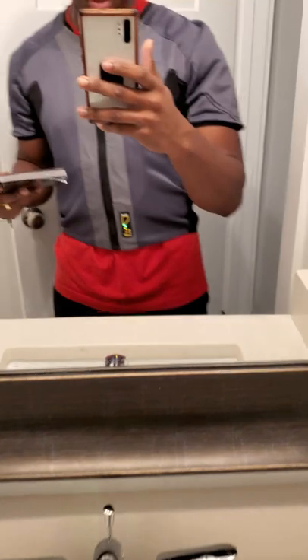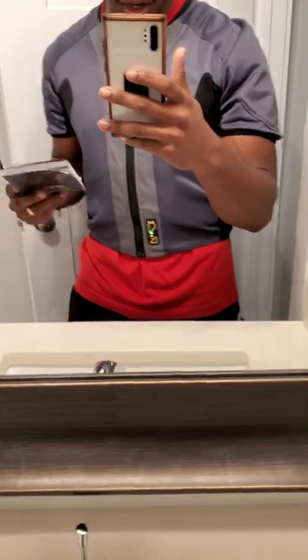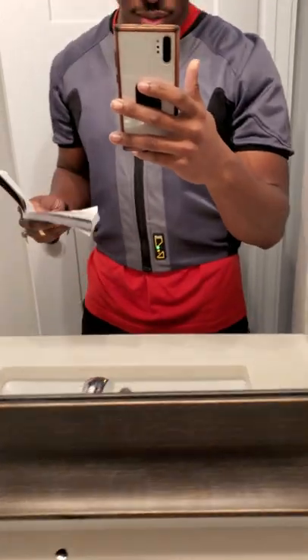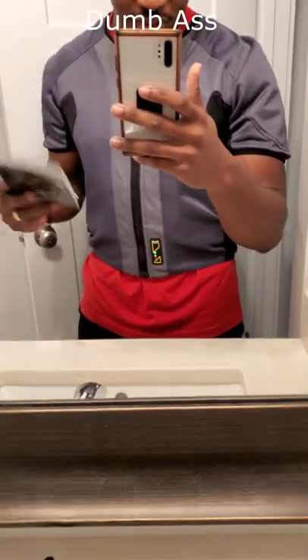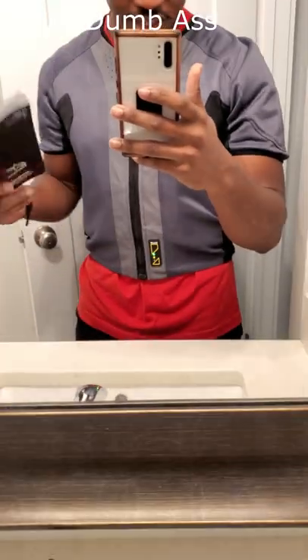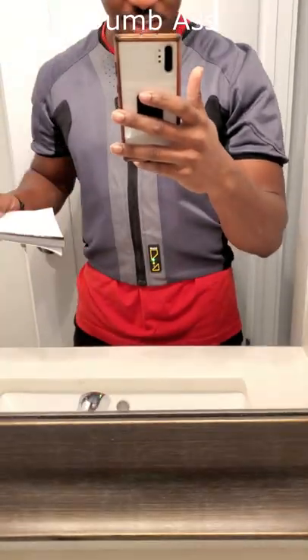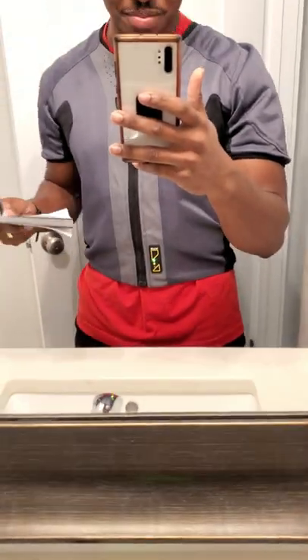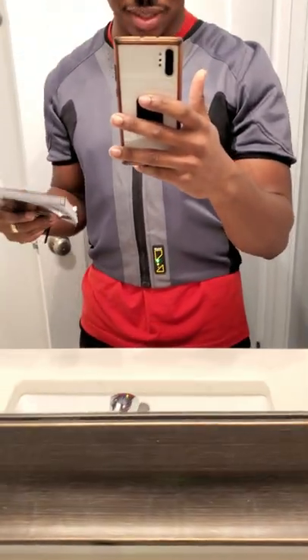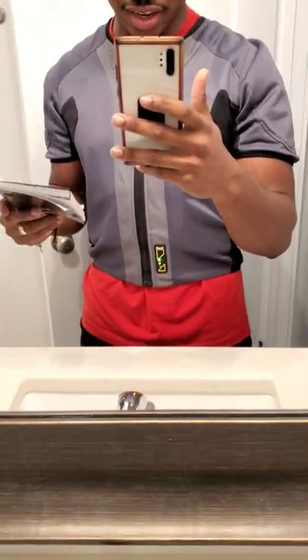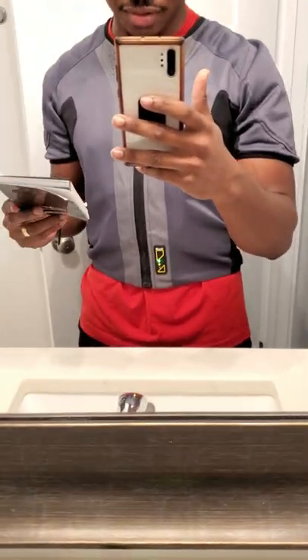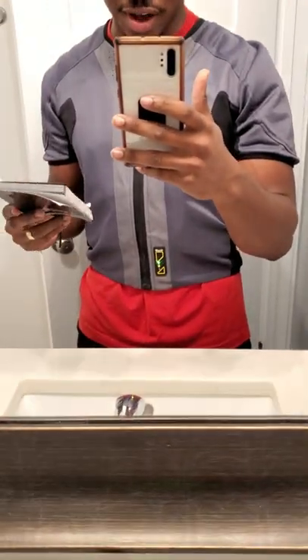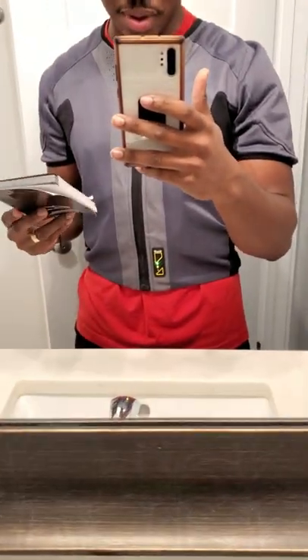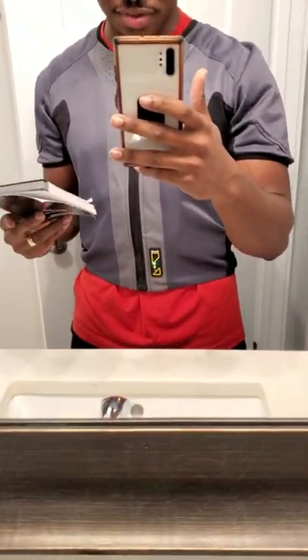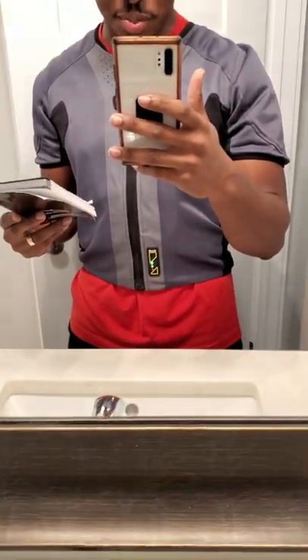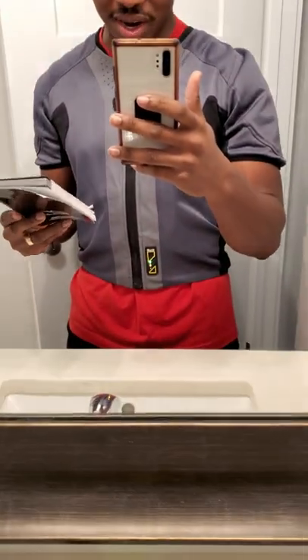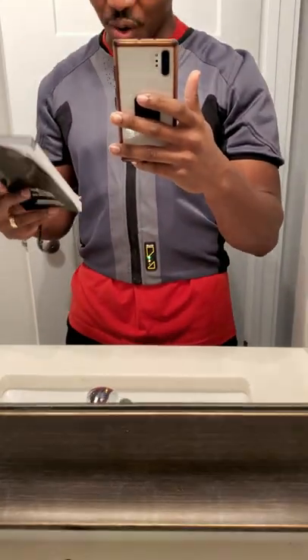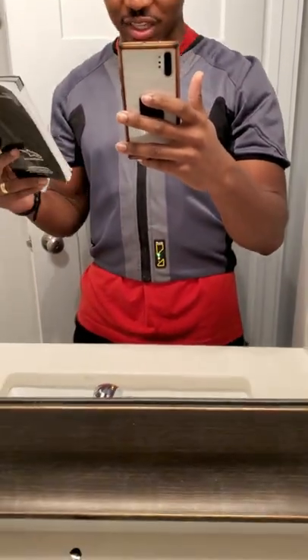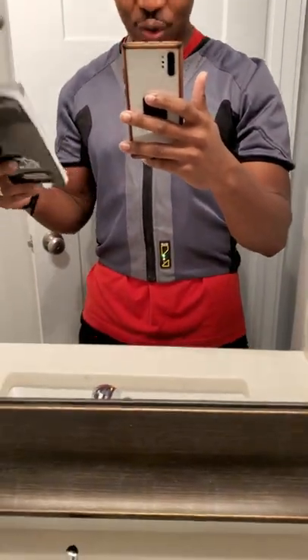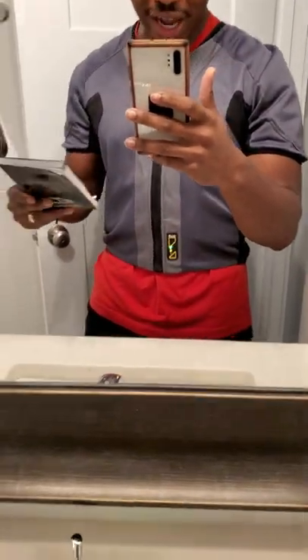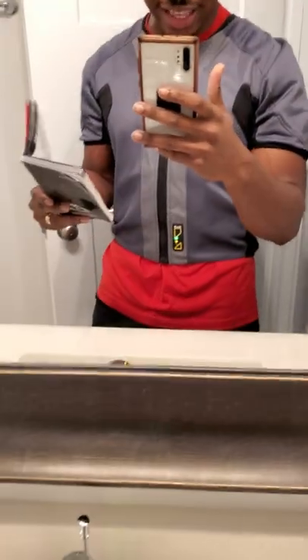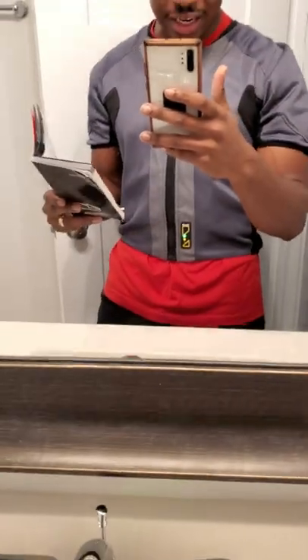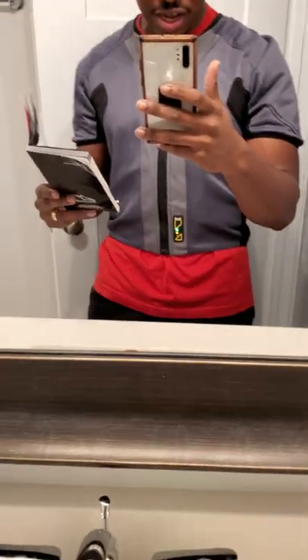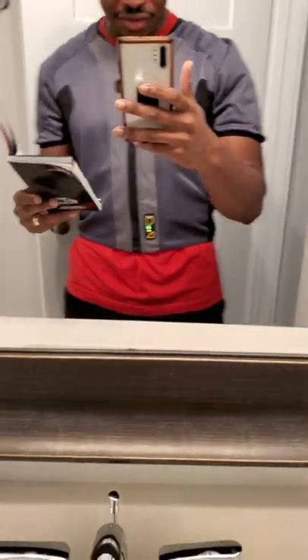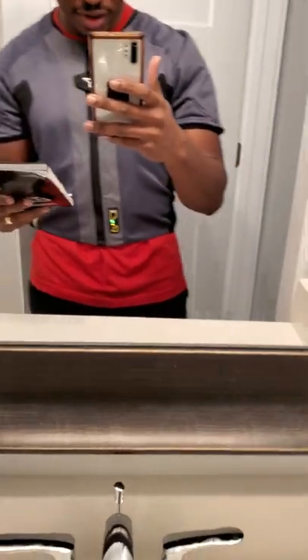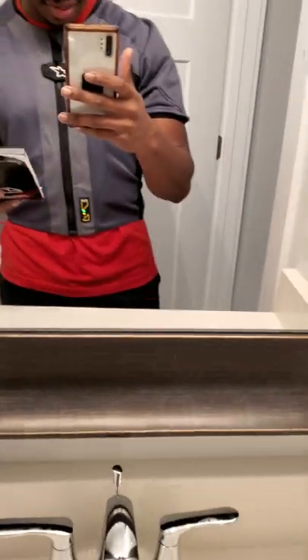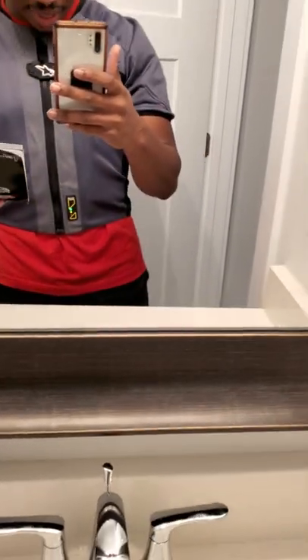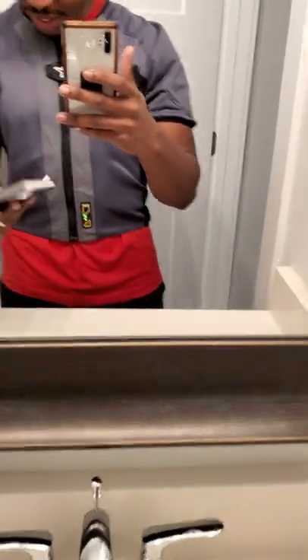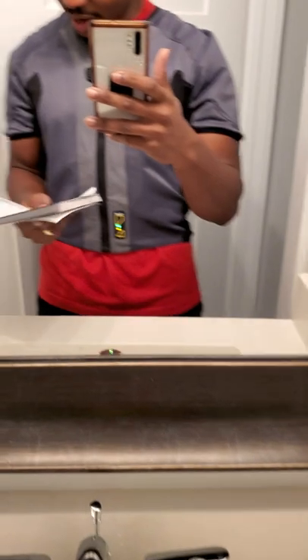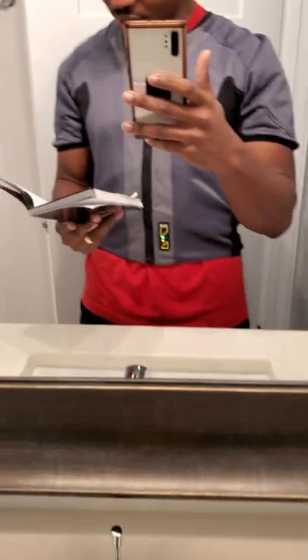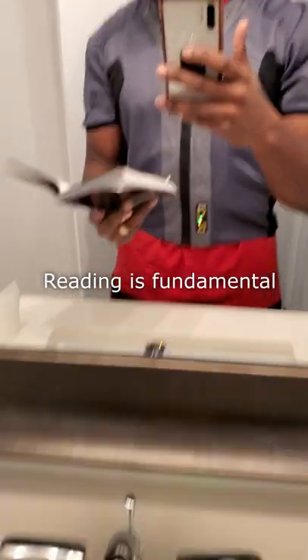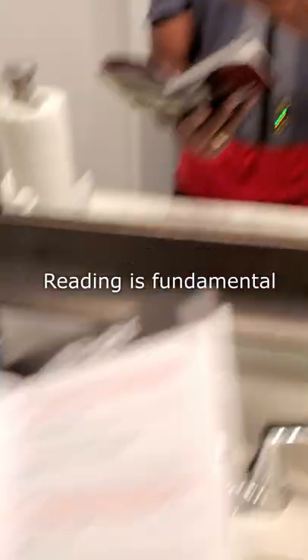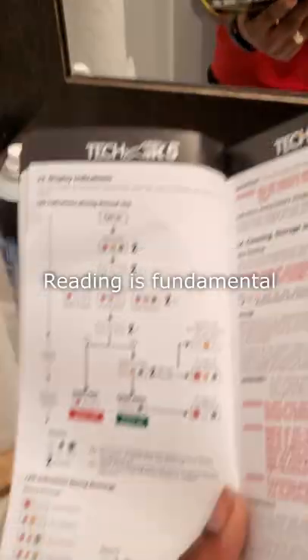Yo, I just got my Tech Air 5 back from repair and I wasted $200 for nothing because I didn't read the instructions.